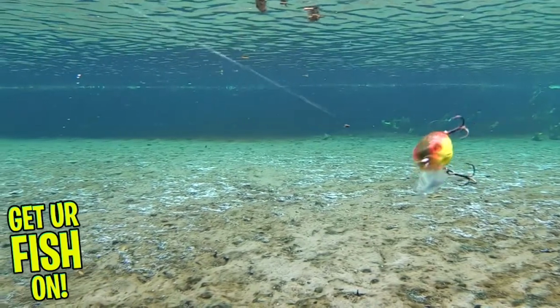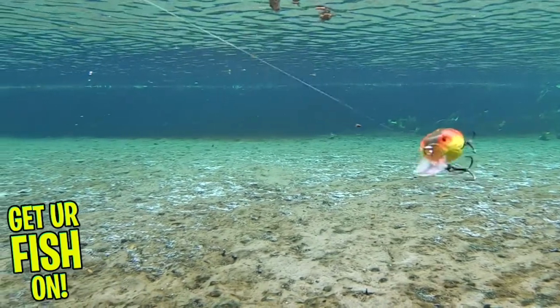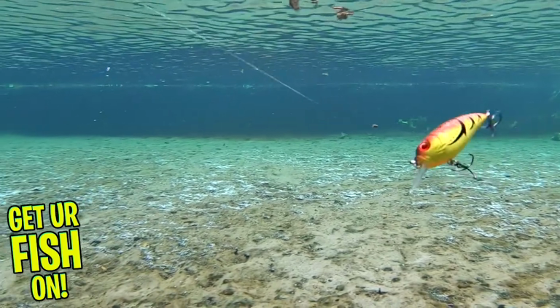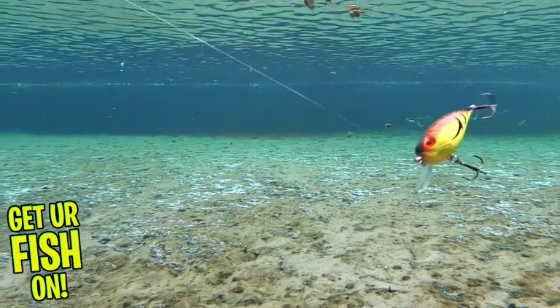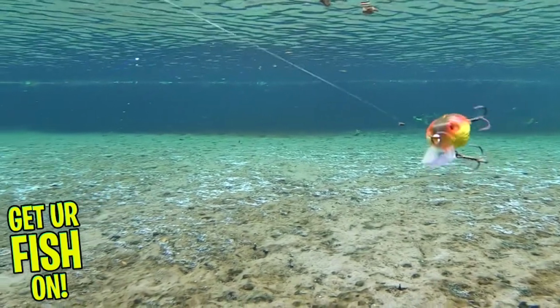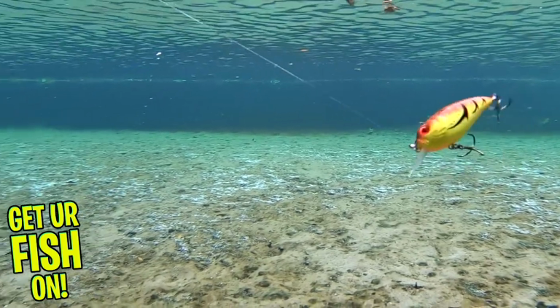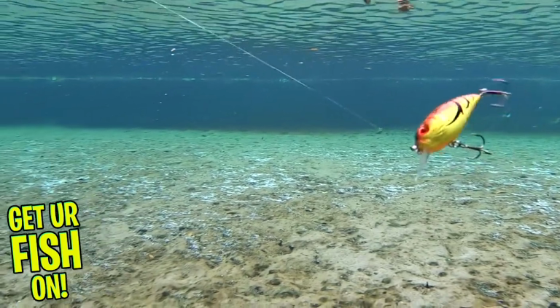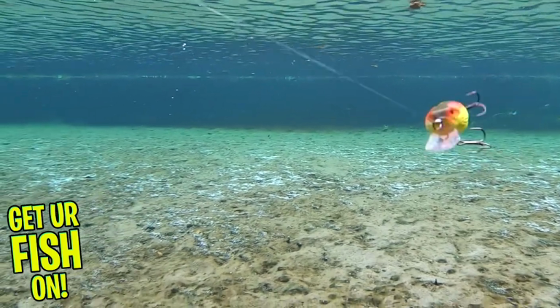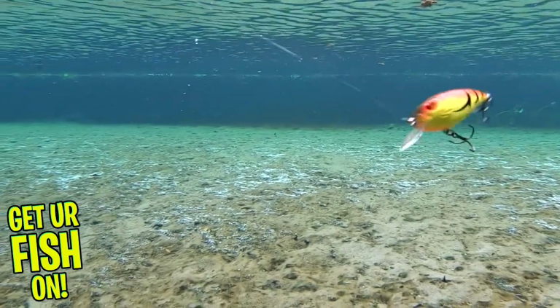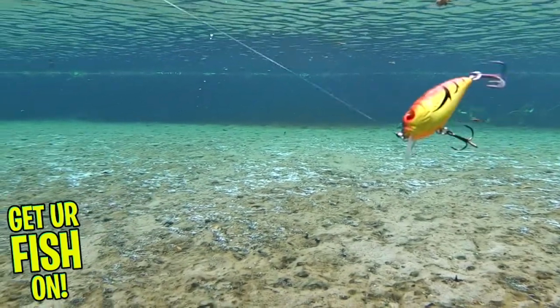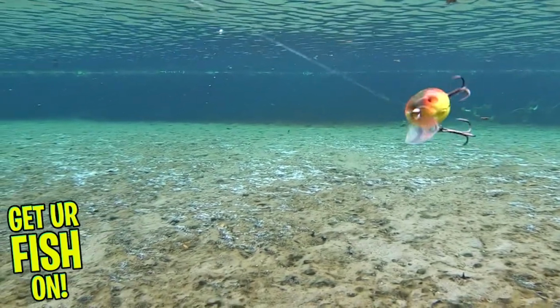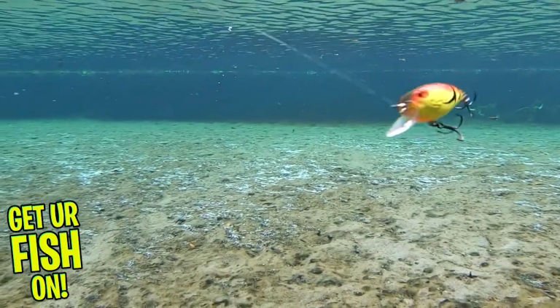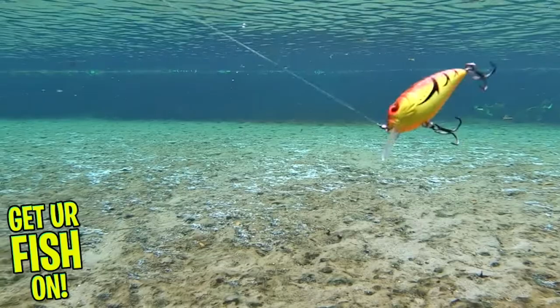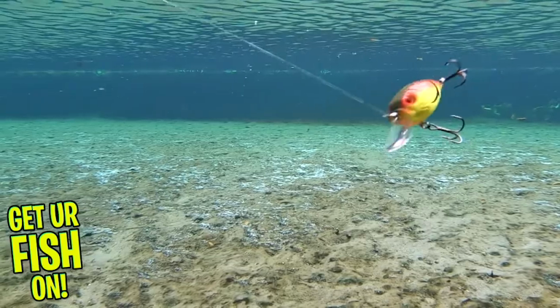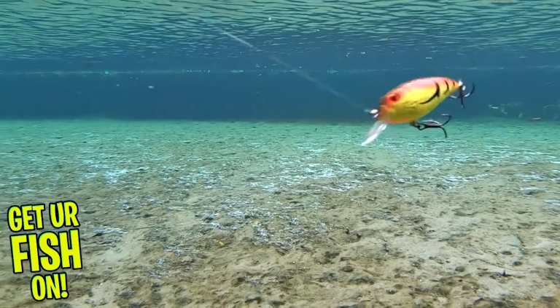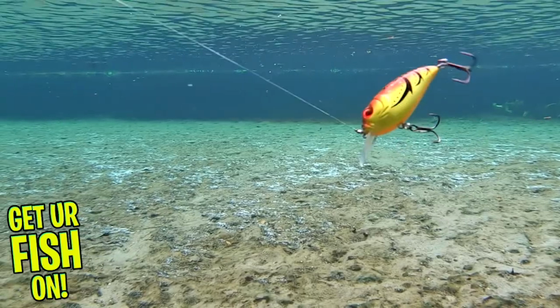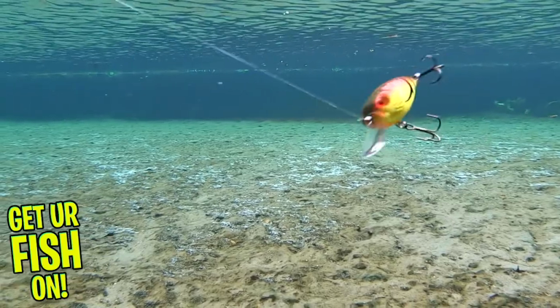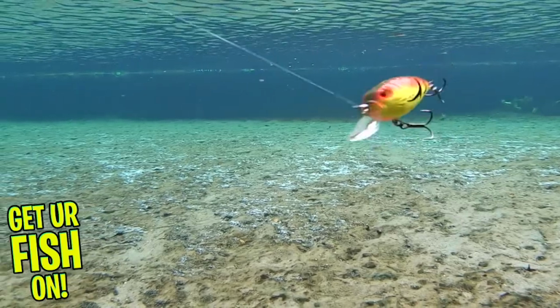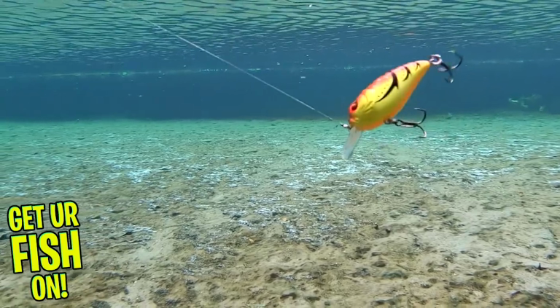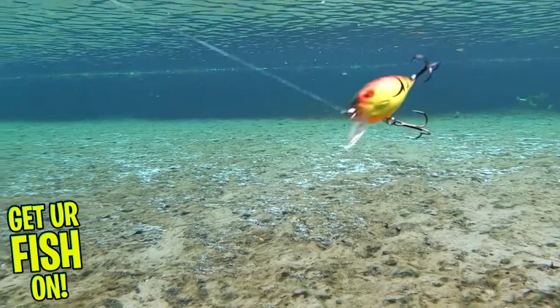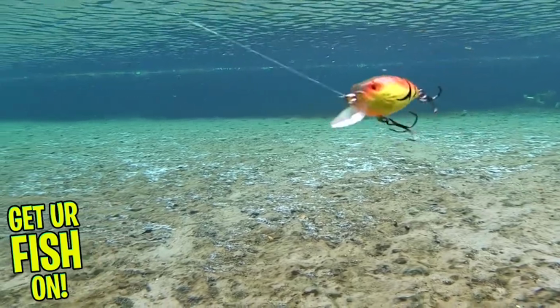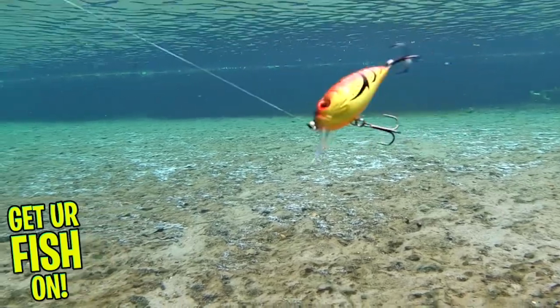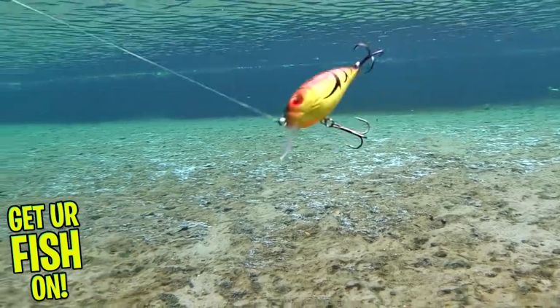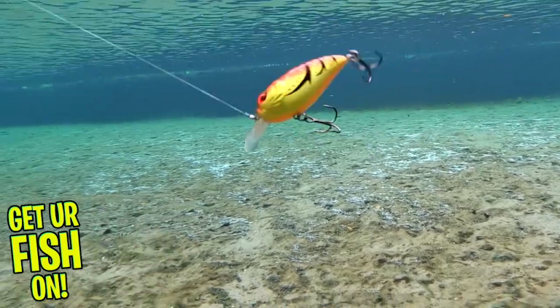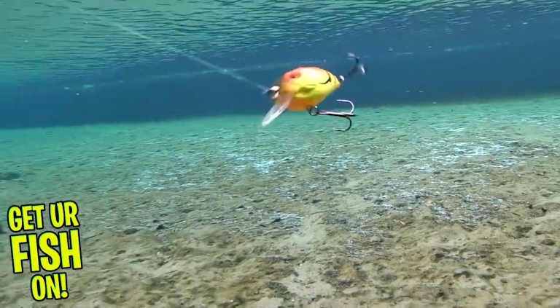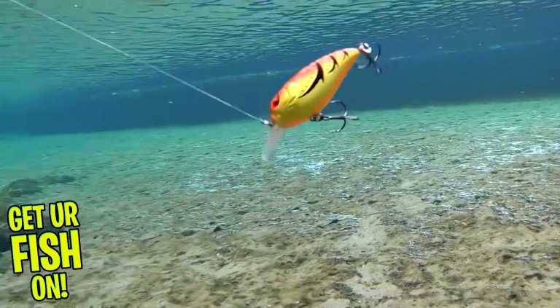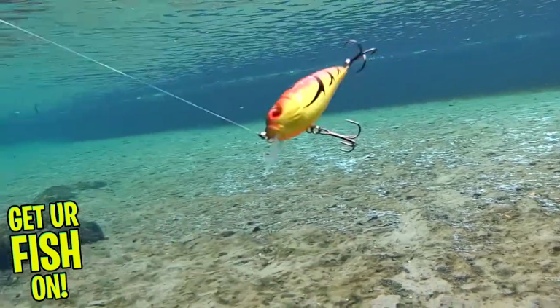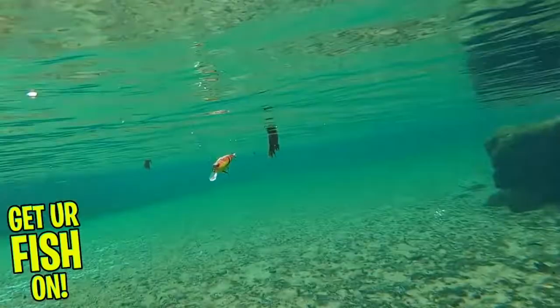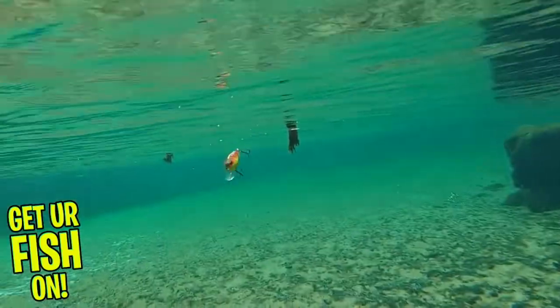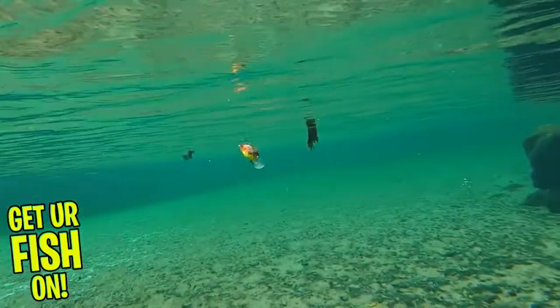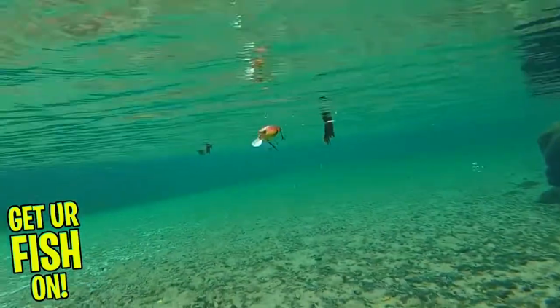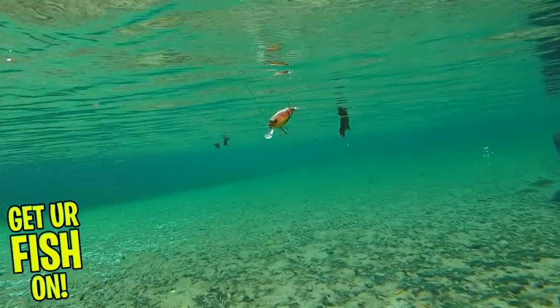The Rattler Scopel has fine detailed paint, 3D gills, 3D eyes, and textured scales.